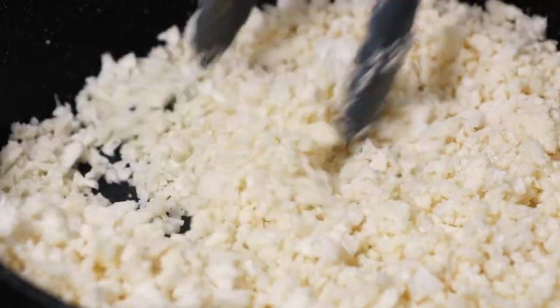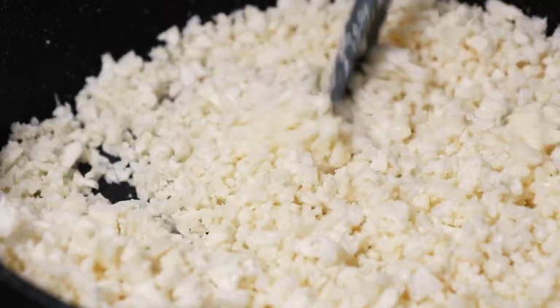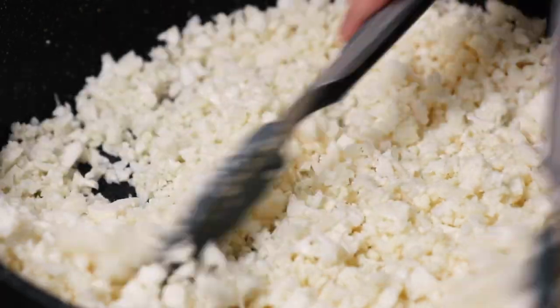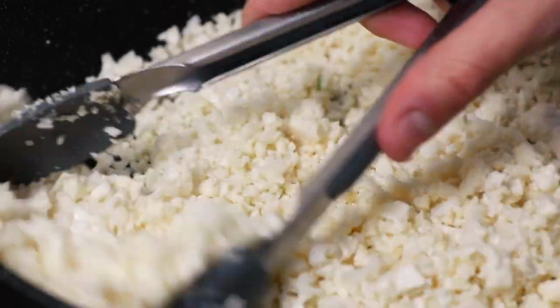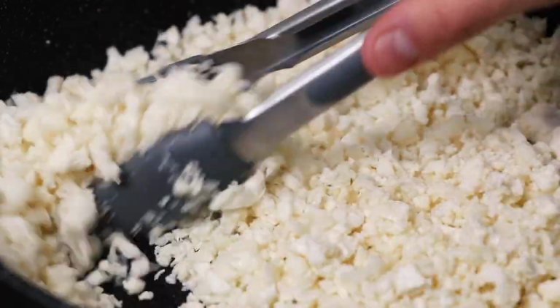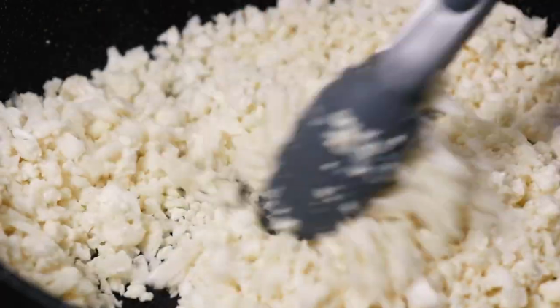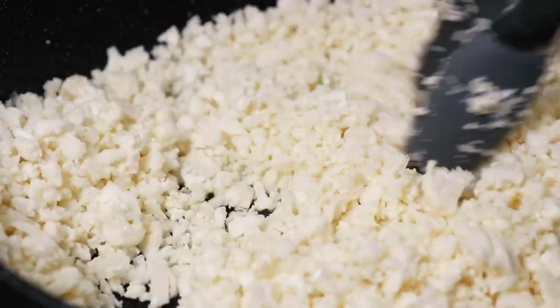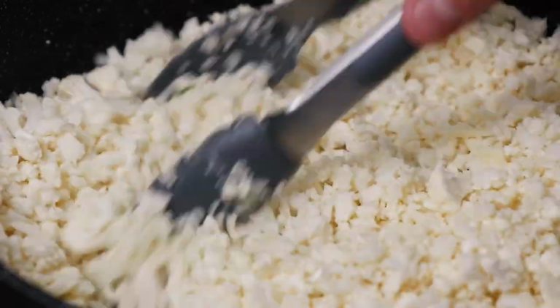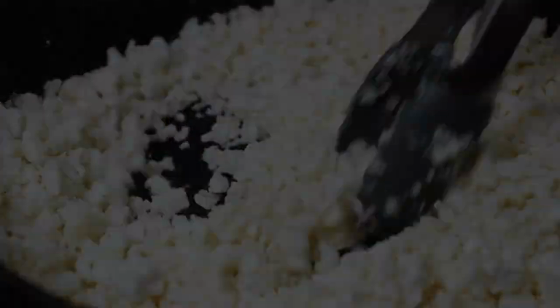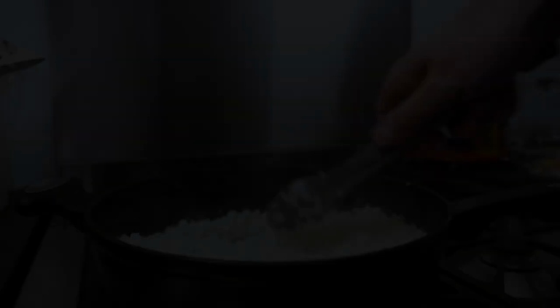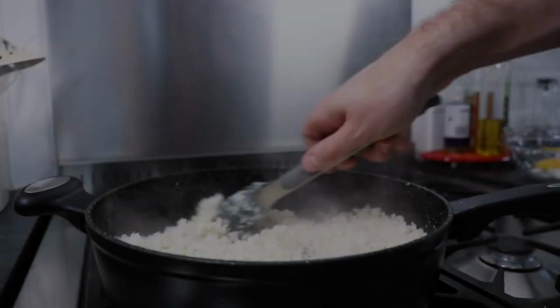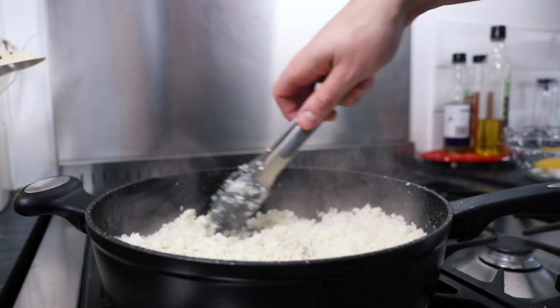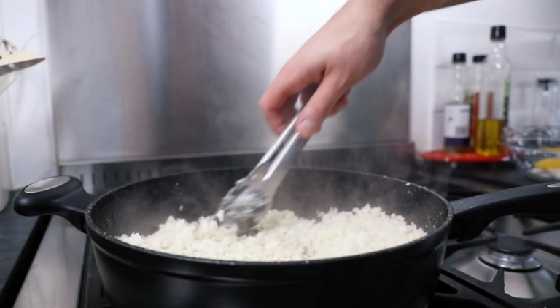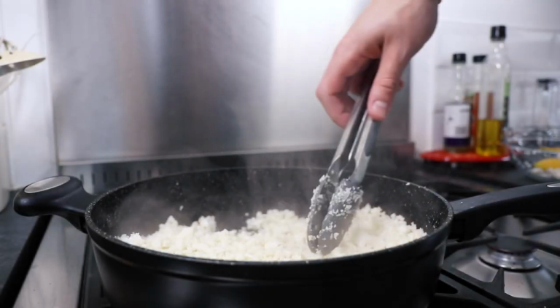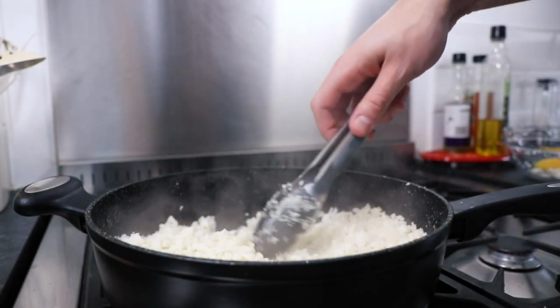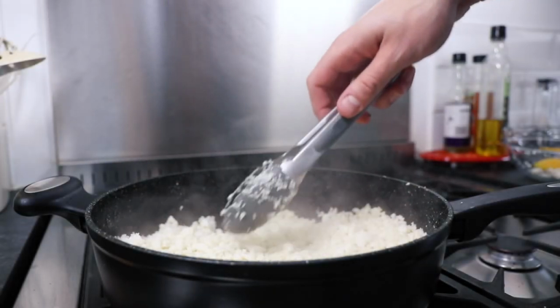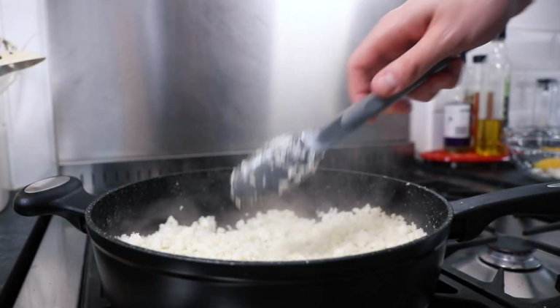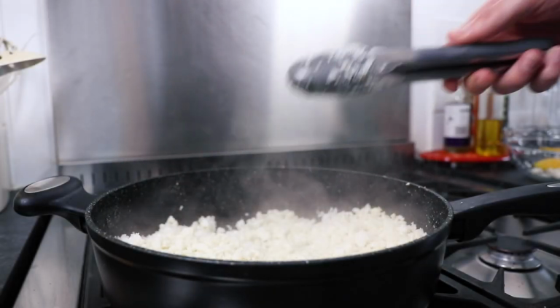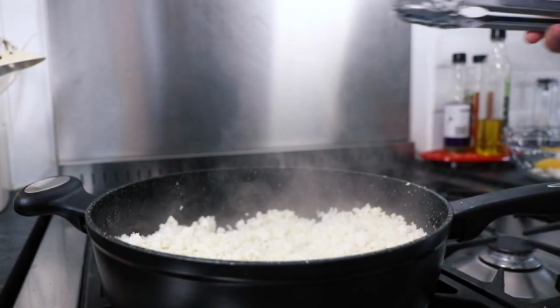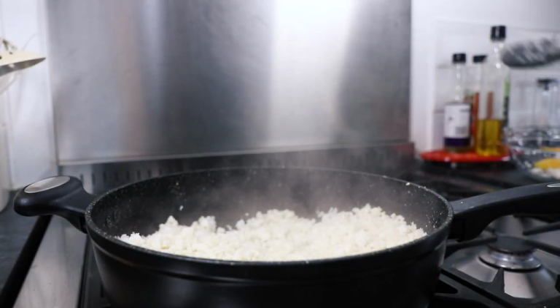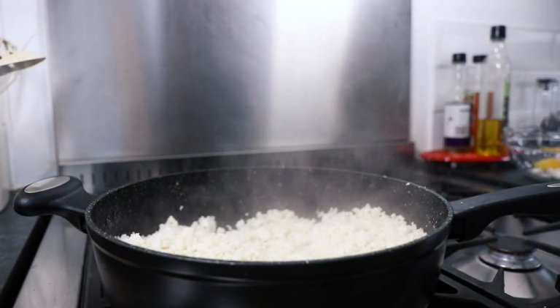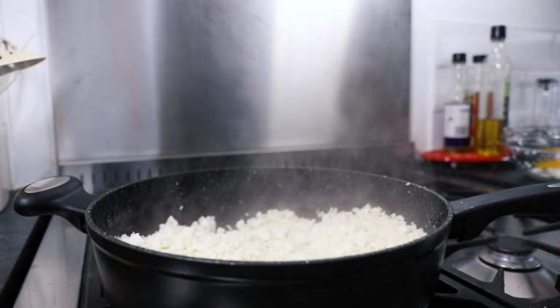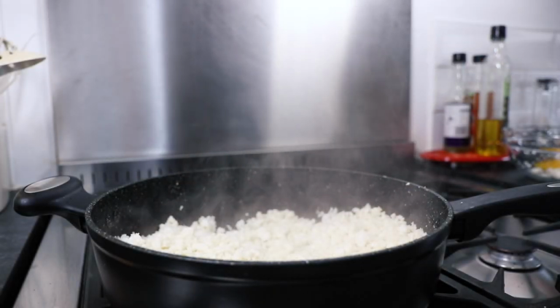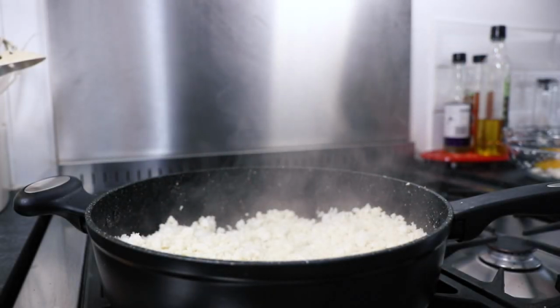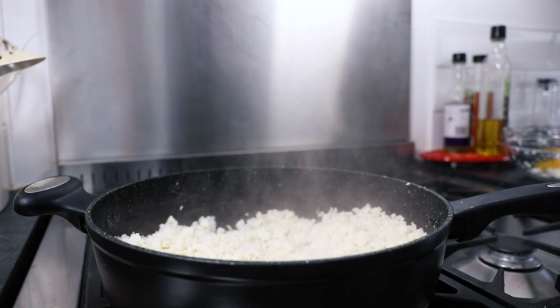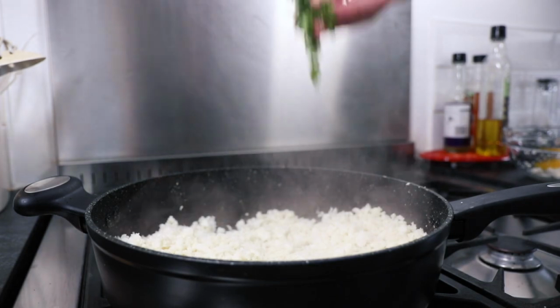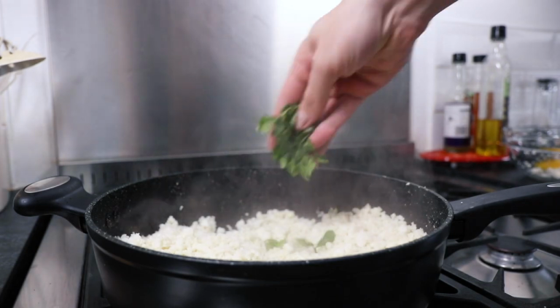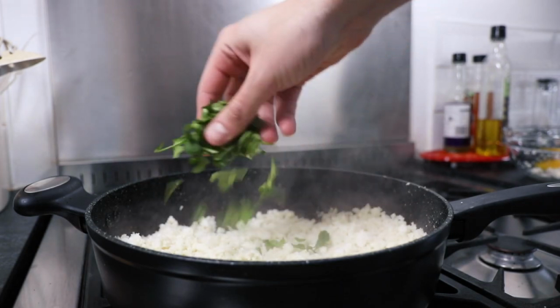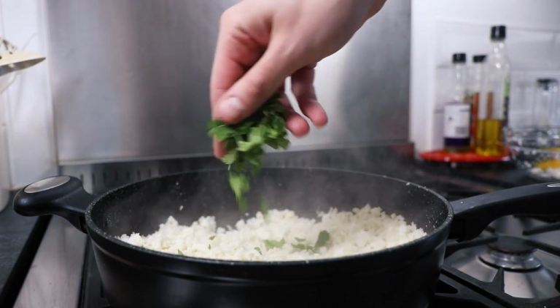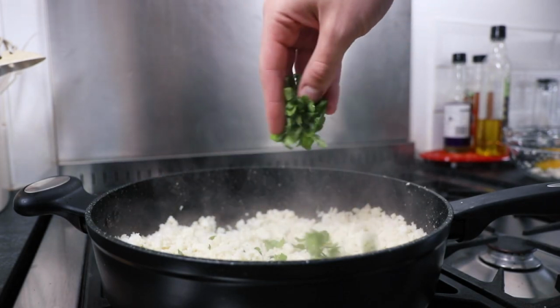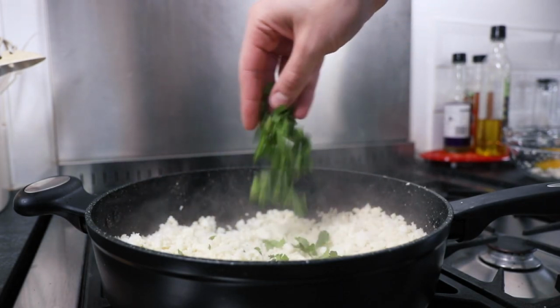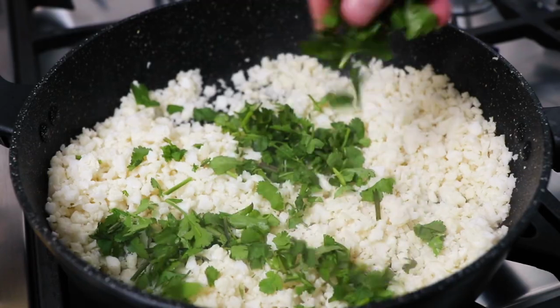When your cauliflower rice is piping hot, add a handful of freshly washed coriander and stir it in.